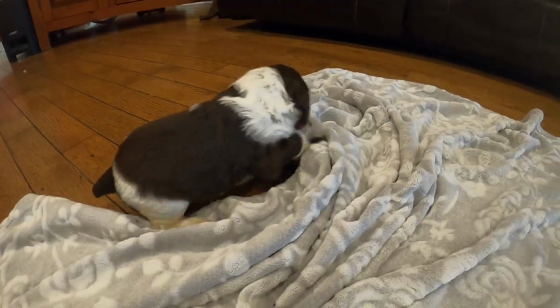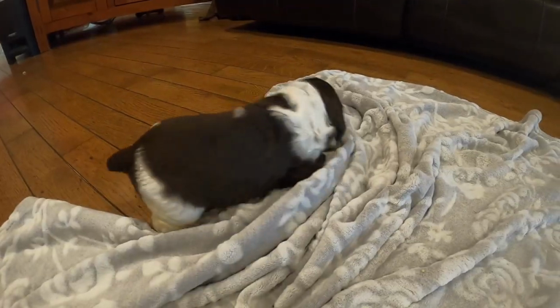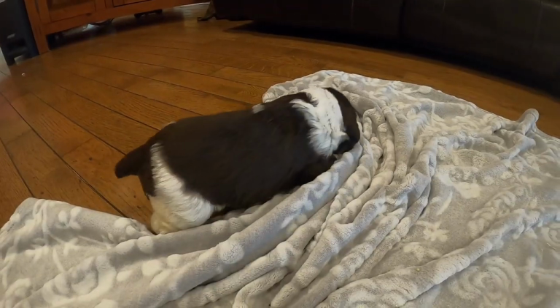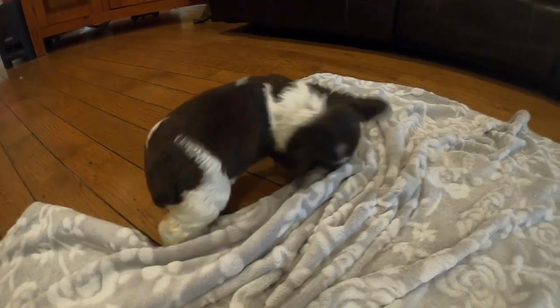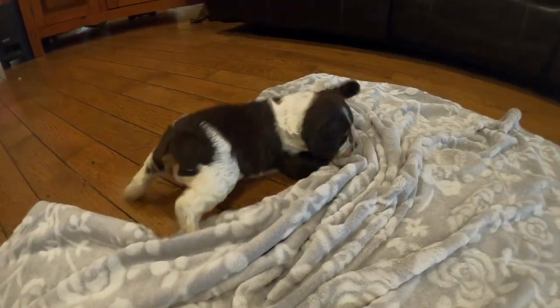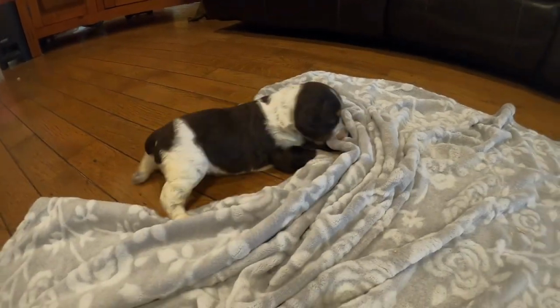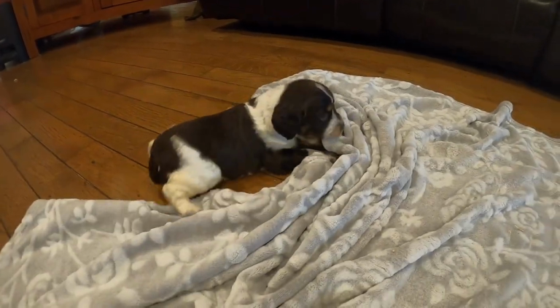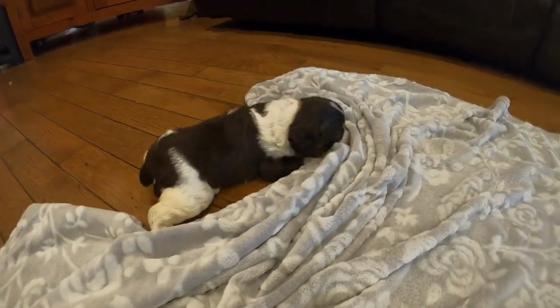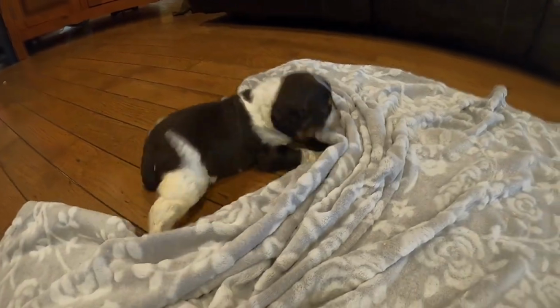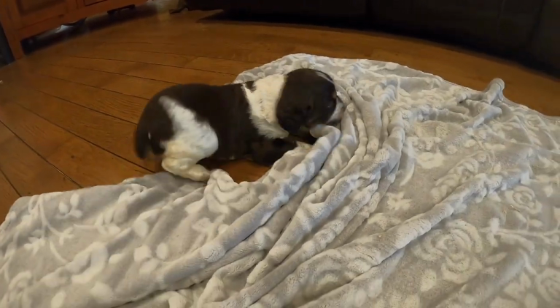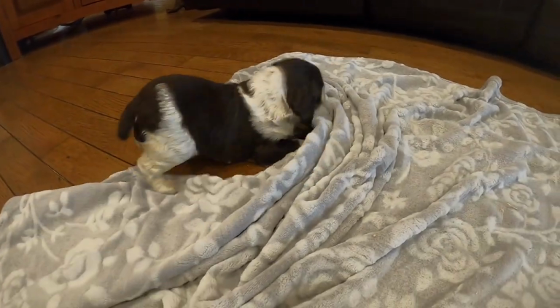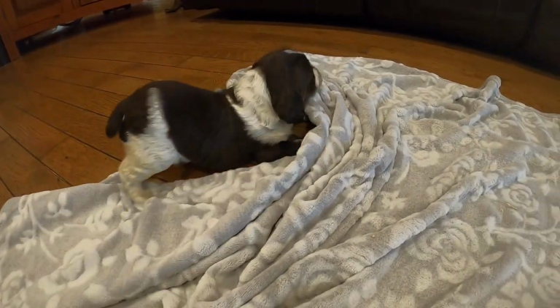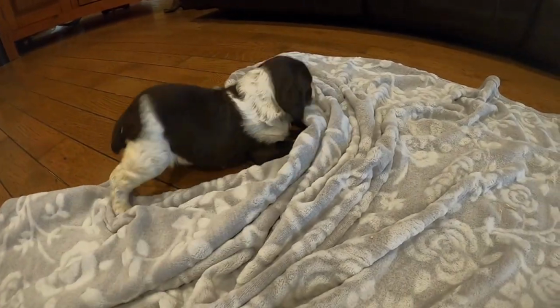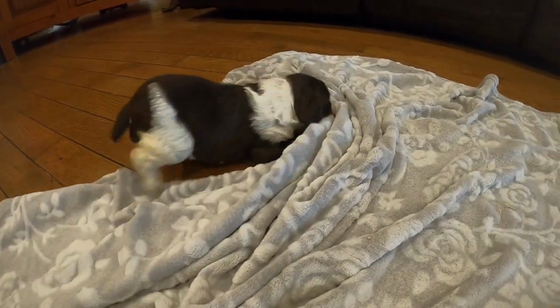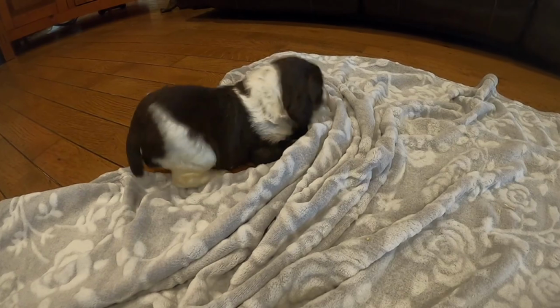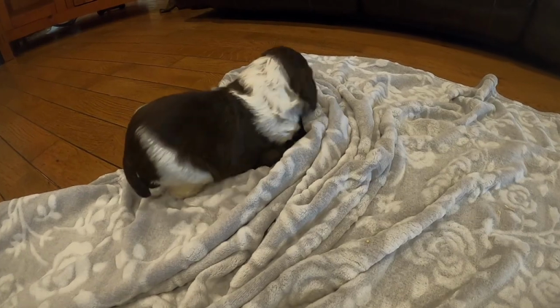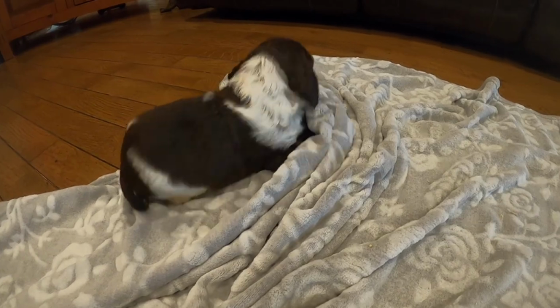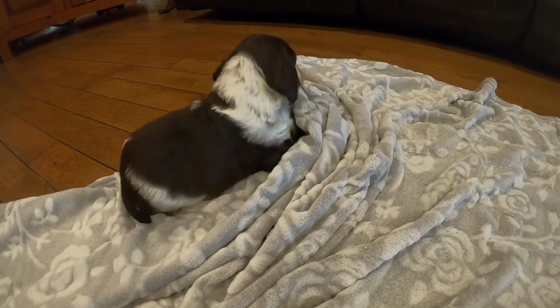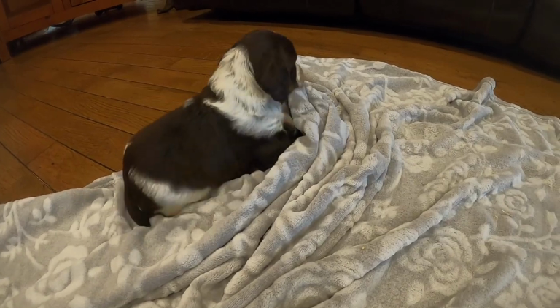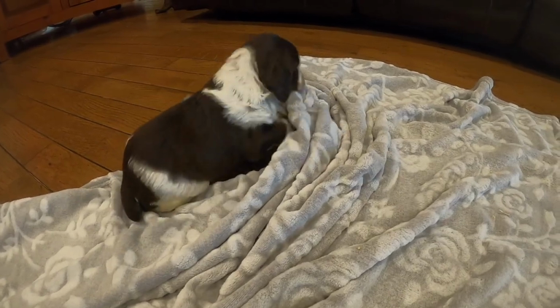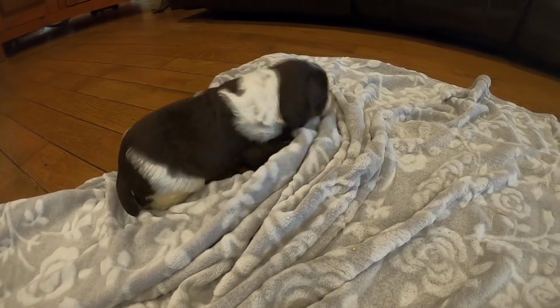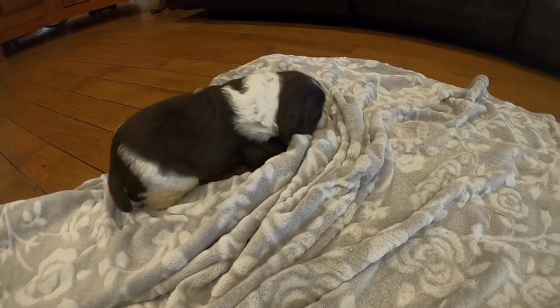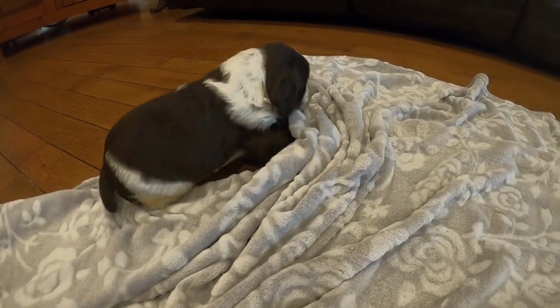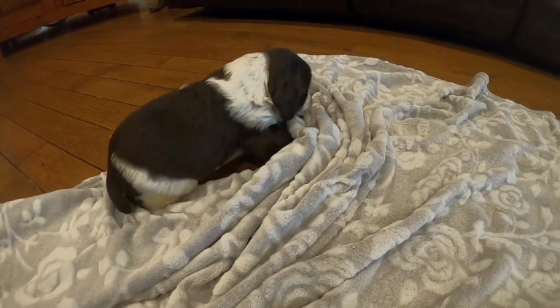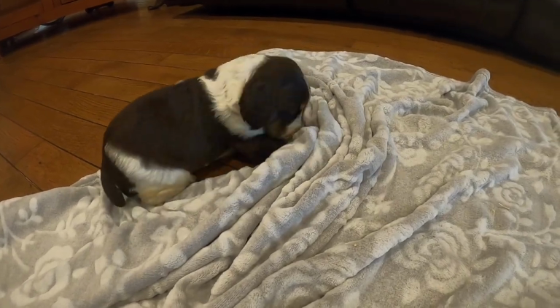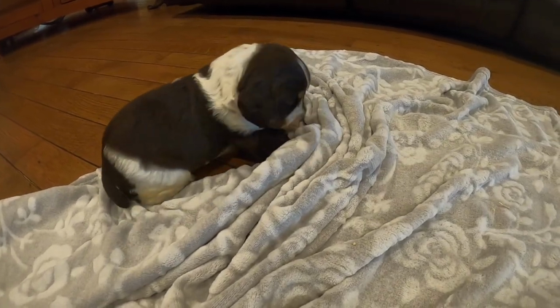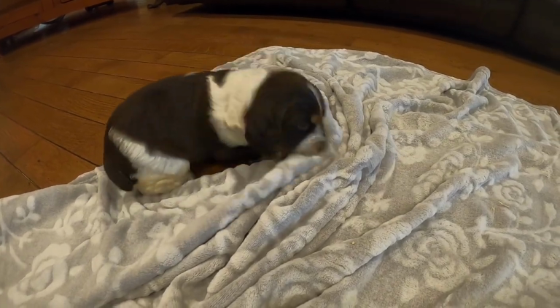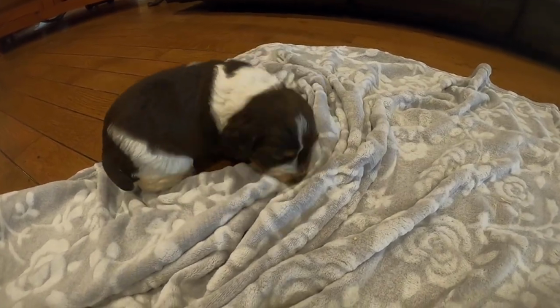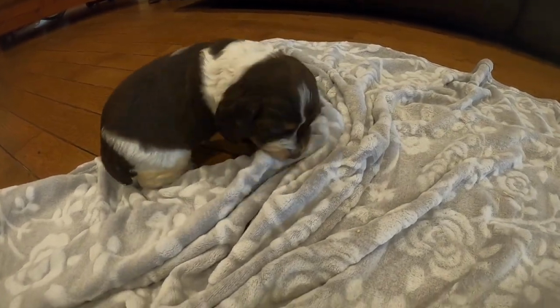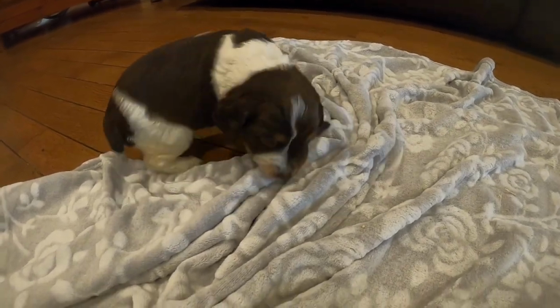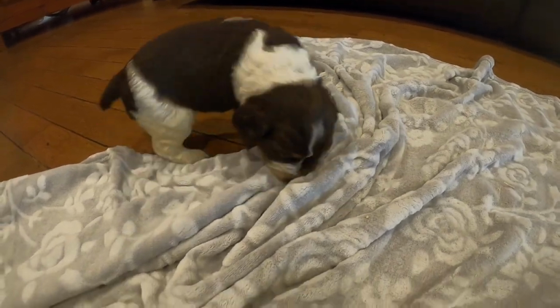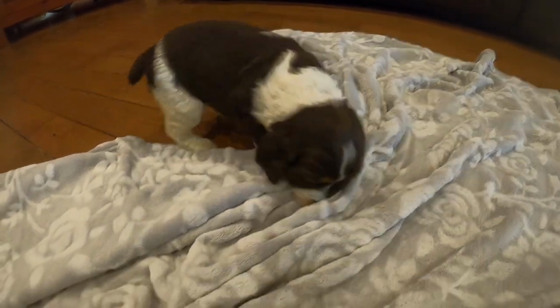So they're just learning to play. And this one has discovered this blanket is pretty fun to play with.